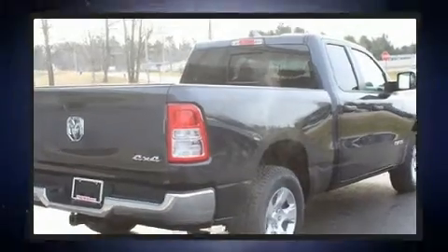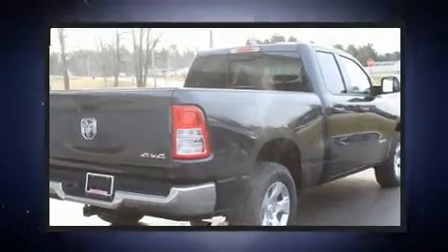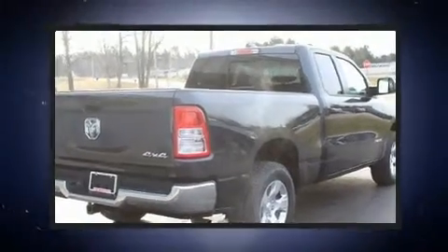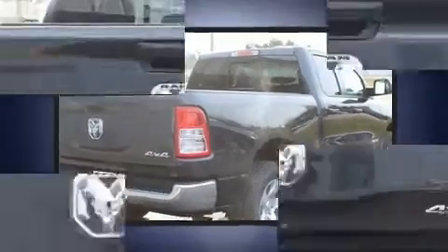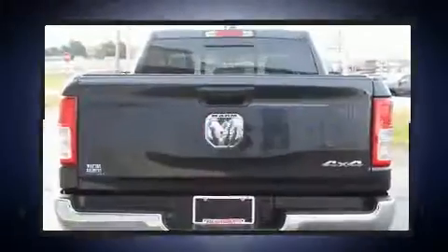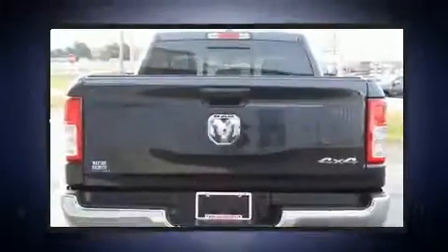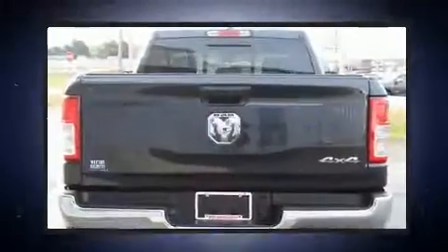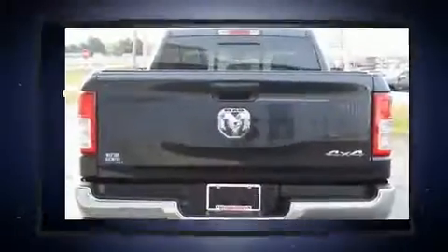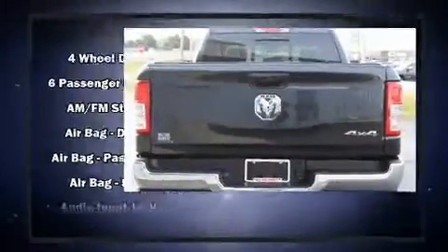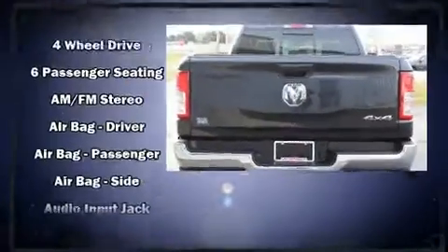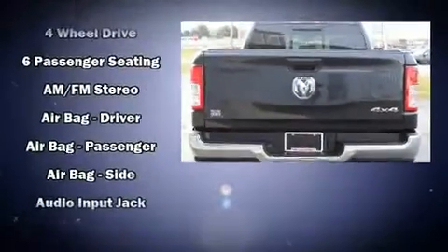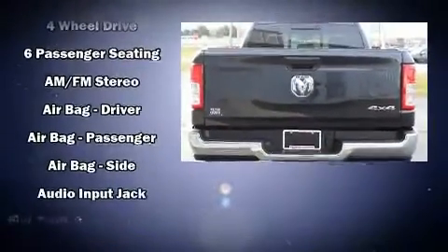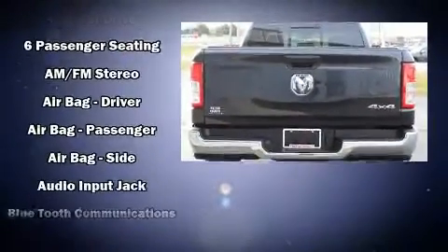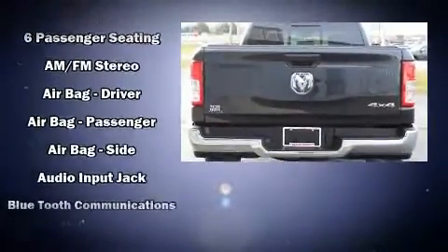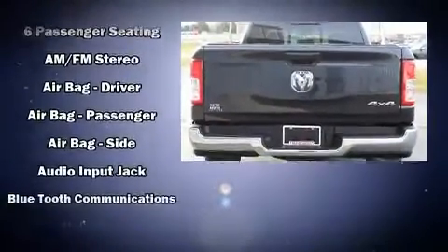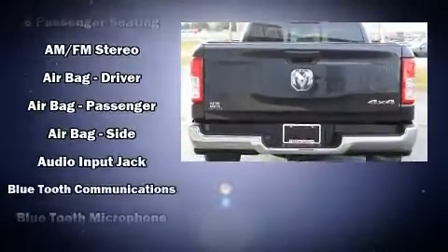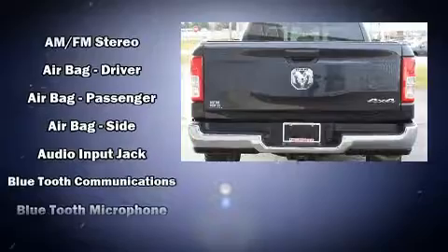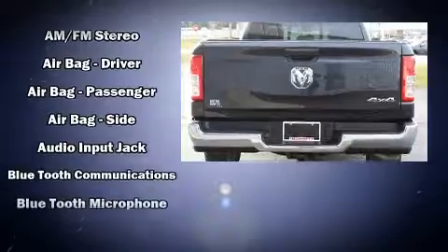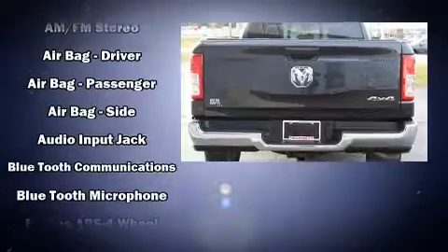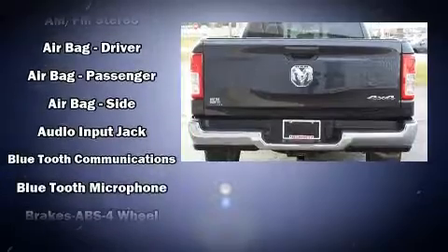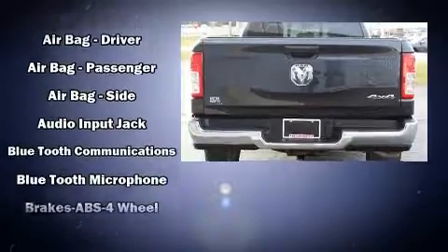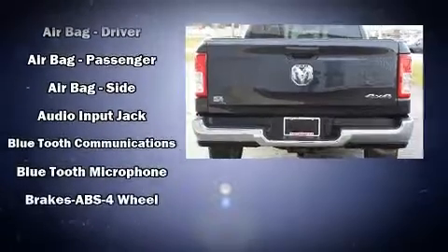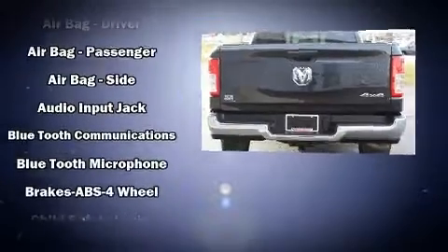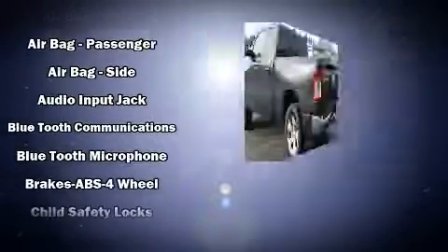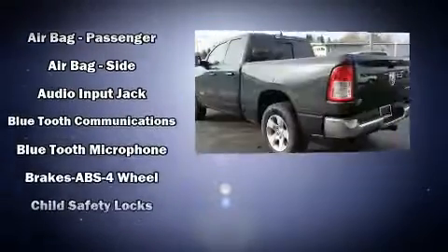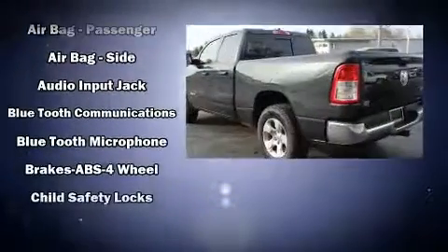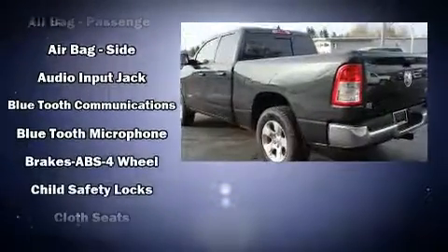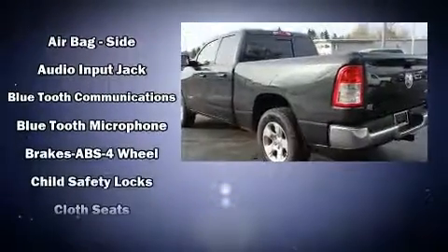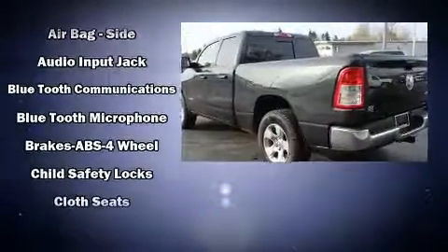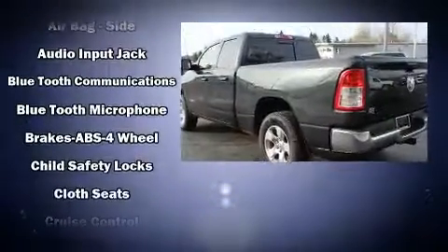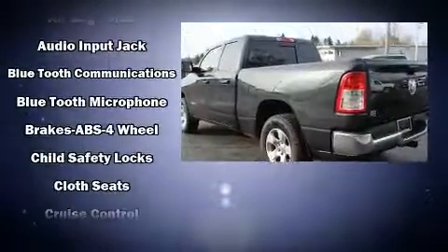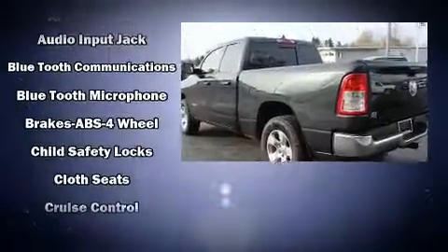A front bench seat, heated door mirrors, remote keyless entry, a trailer hitch, and one-touch window functionality.